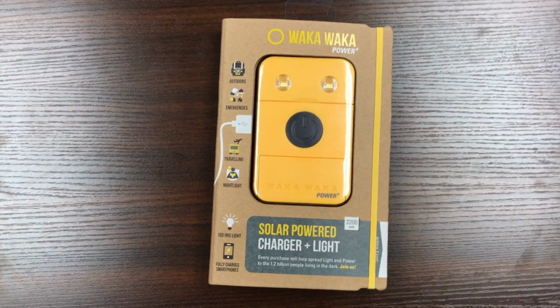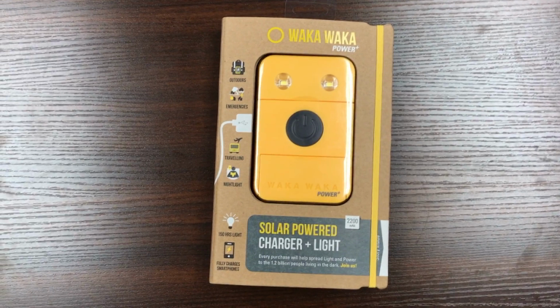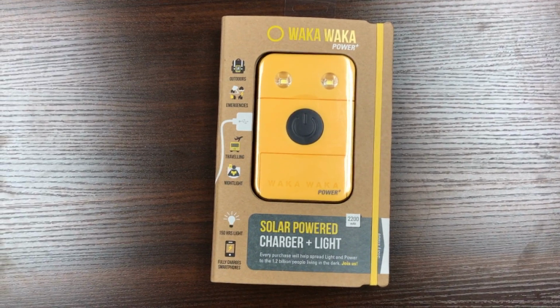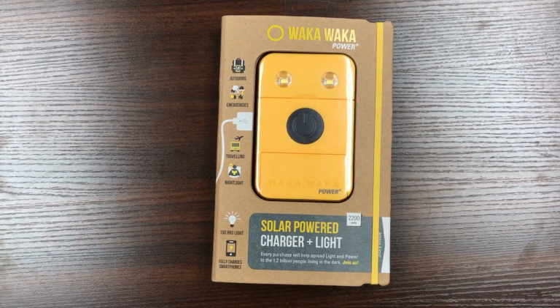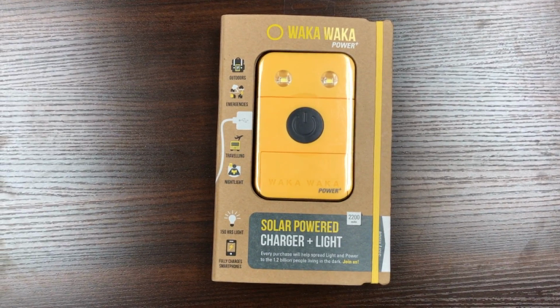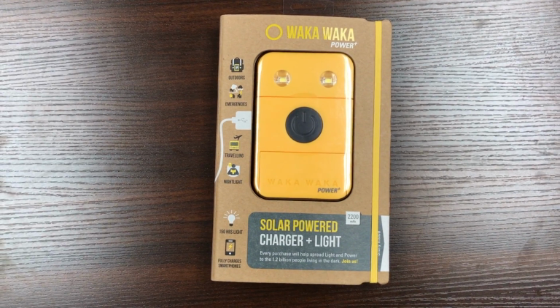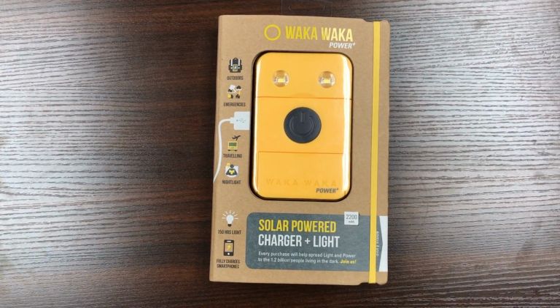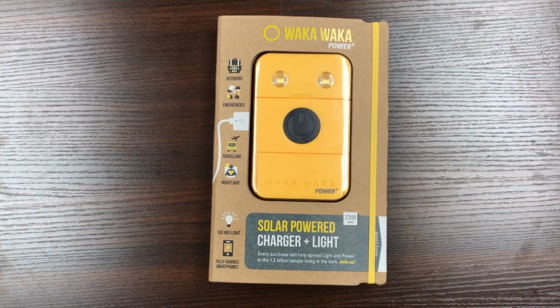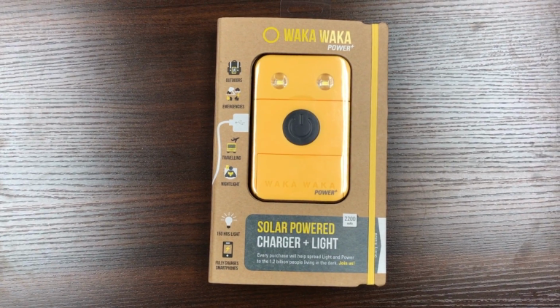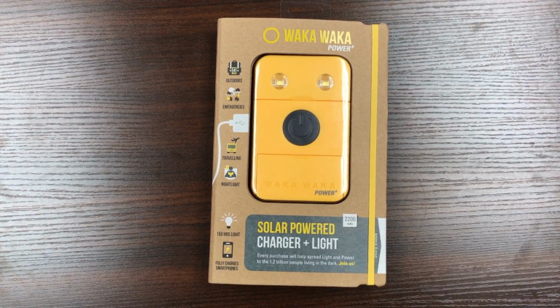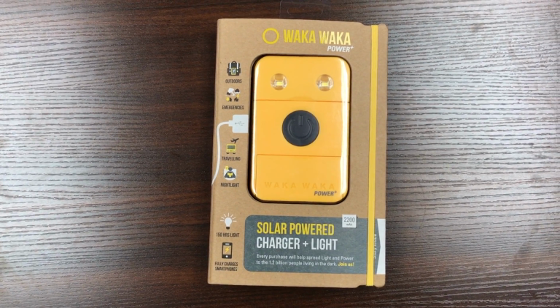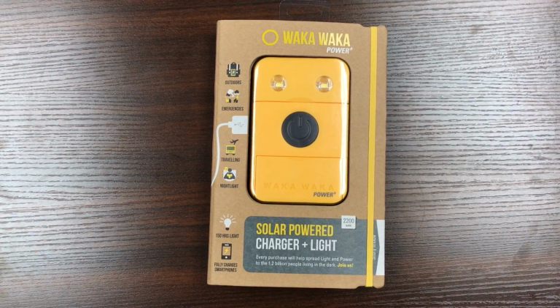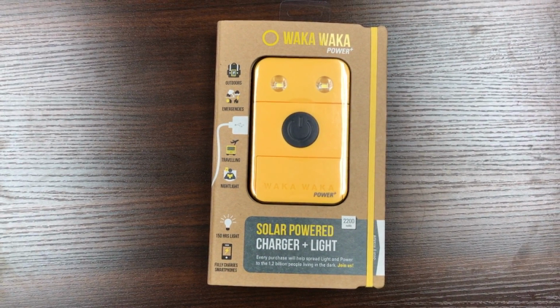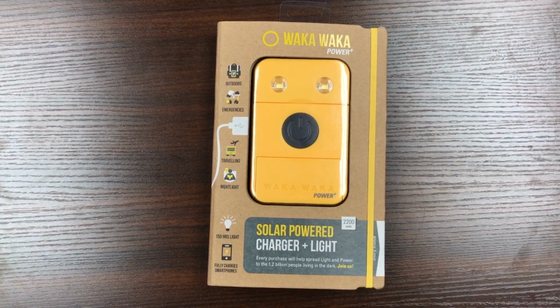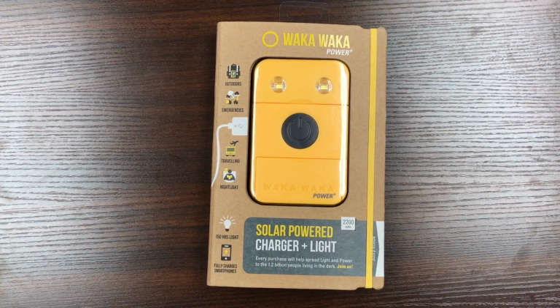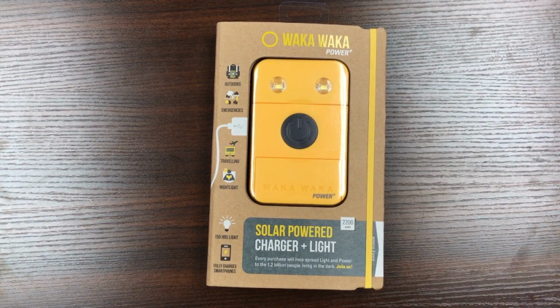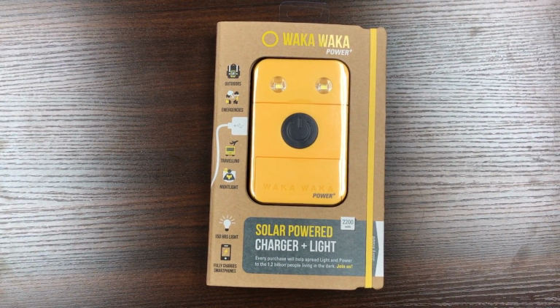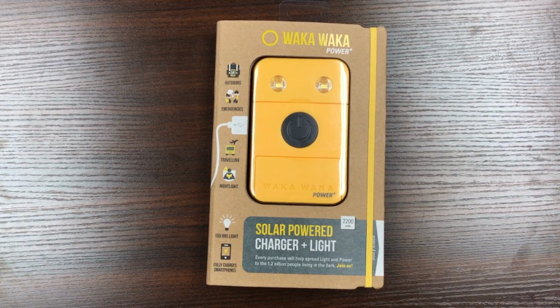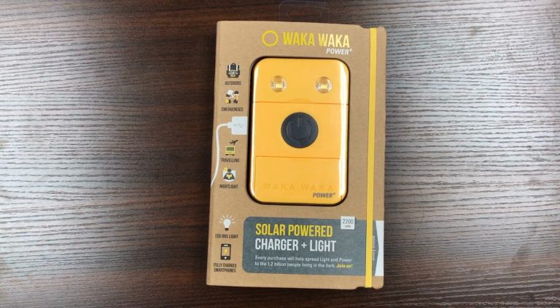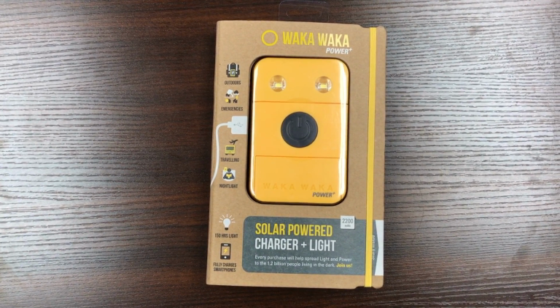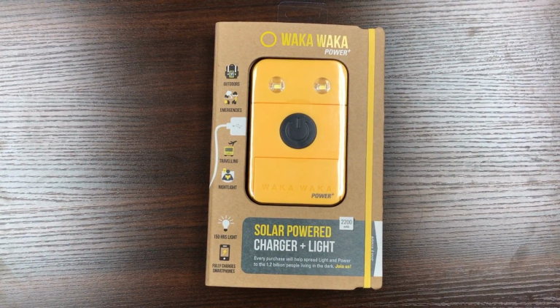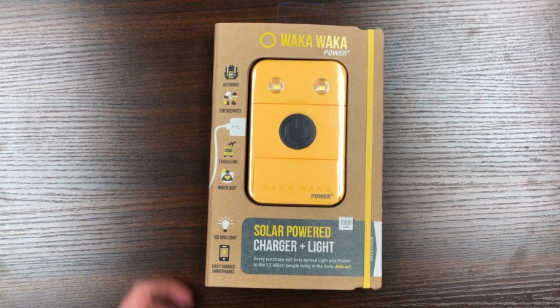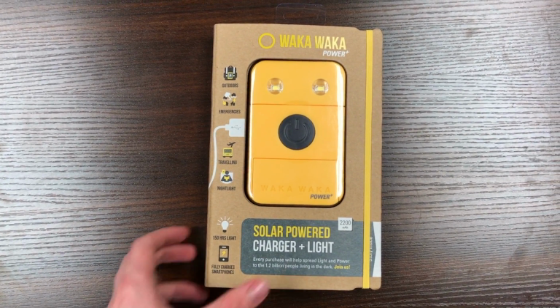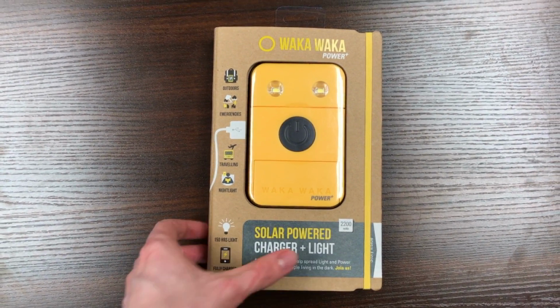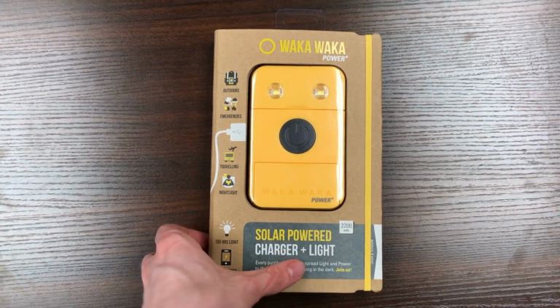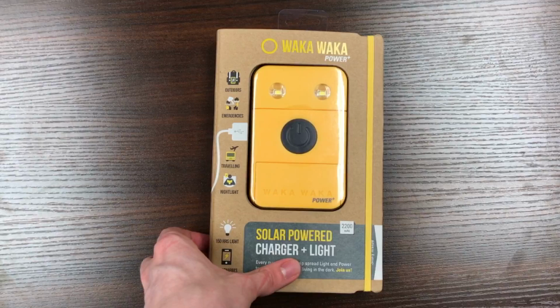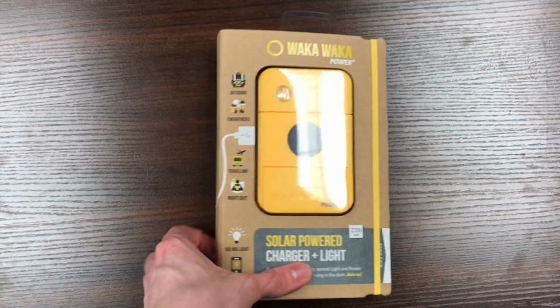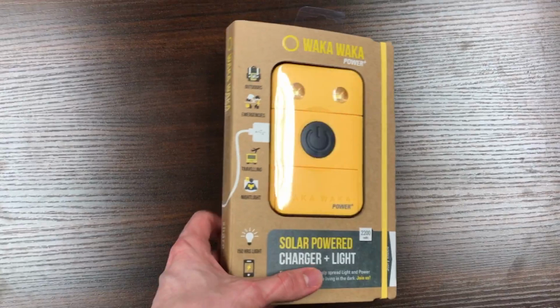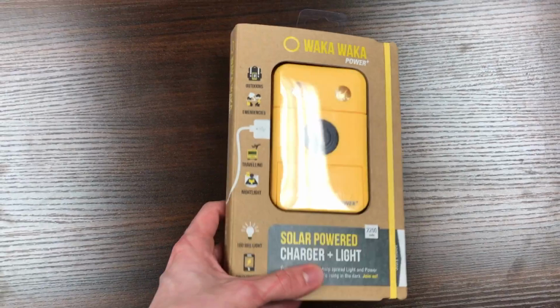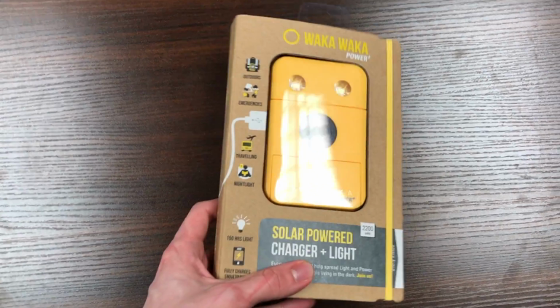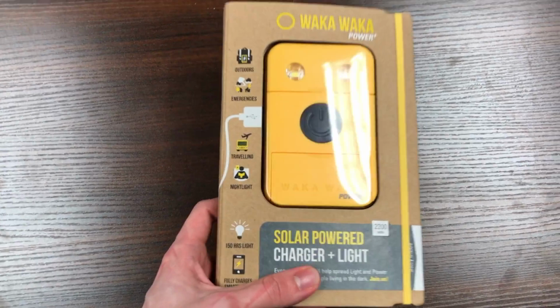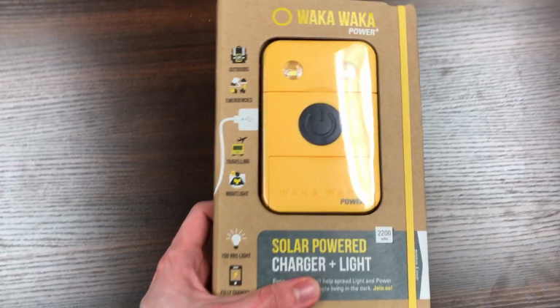Hey guys, today we are unboxing the Waka Waka Power Plus solar powered charger and light.